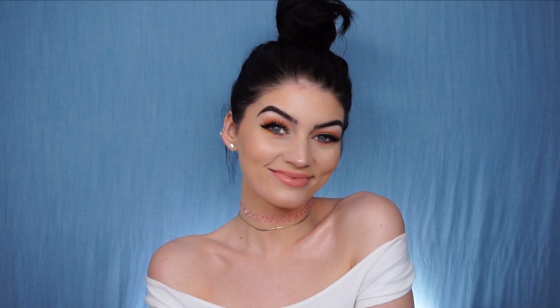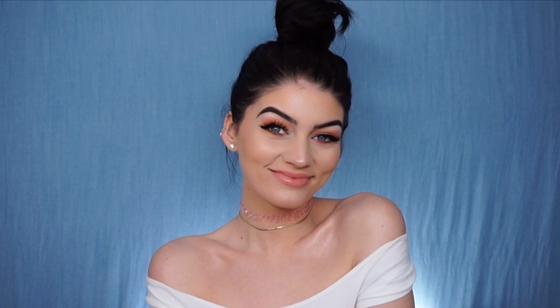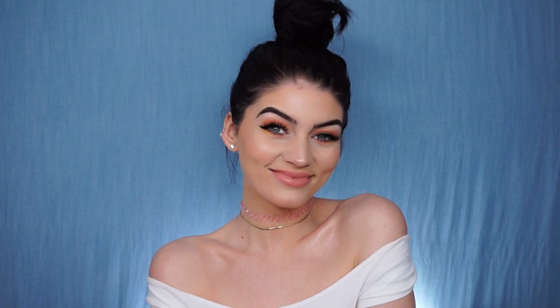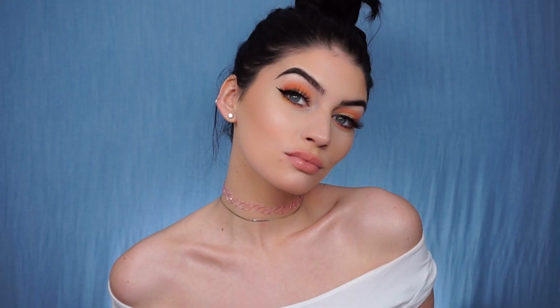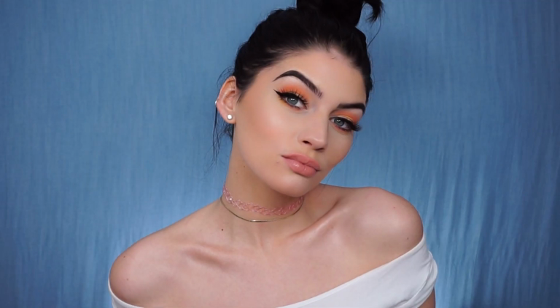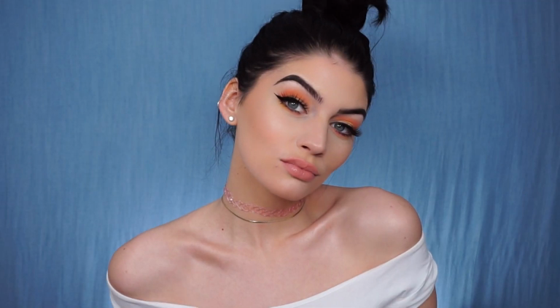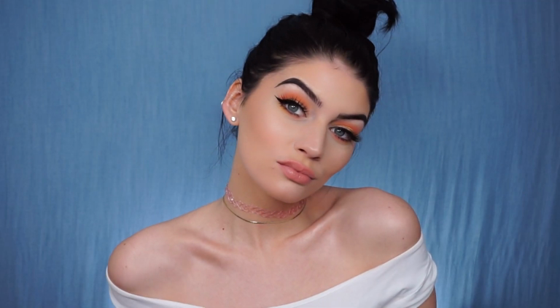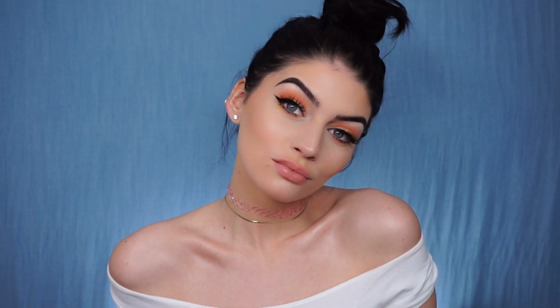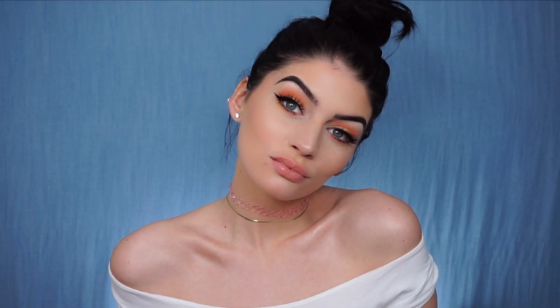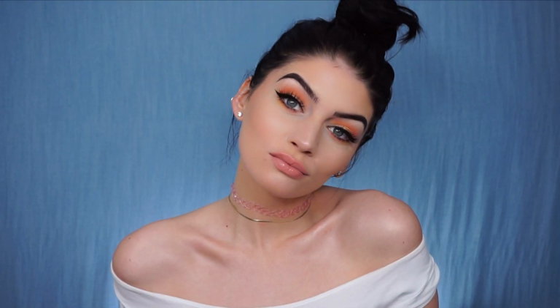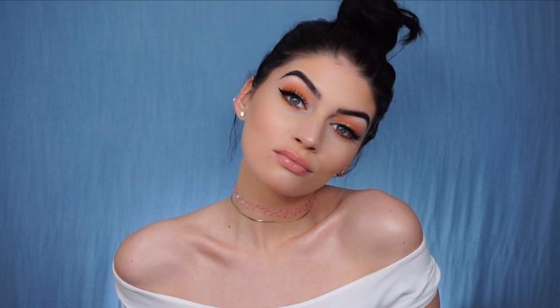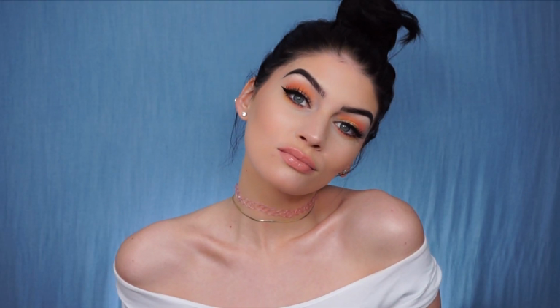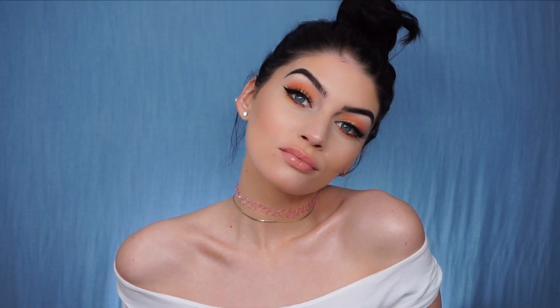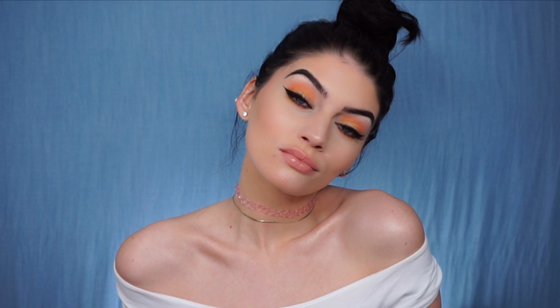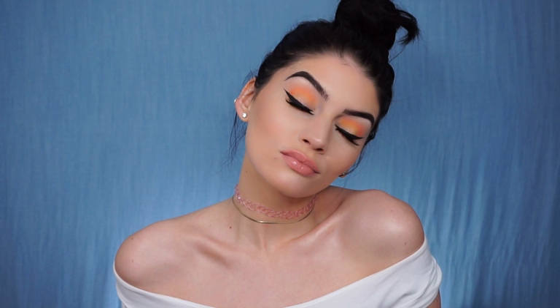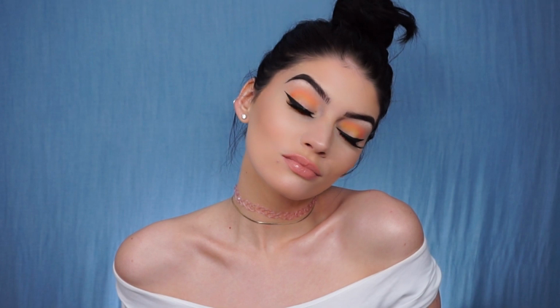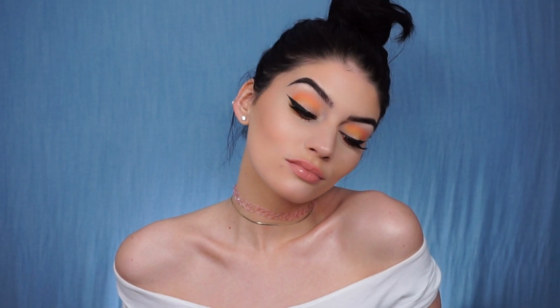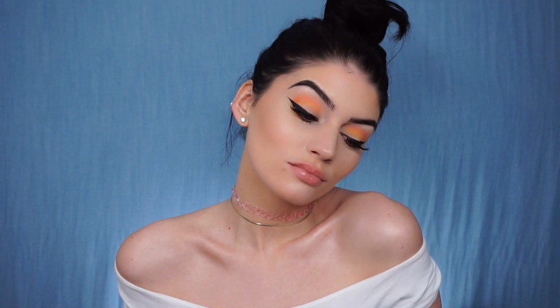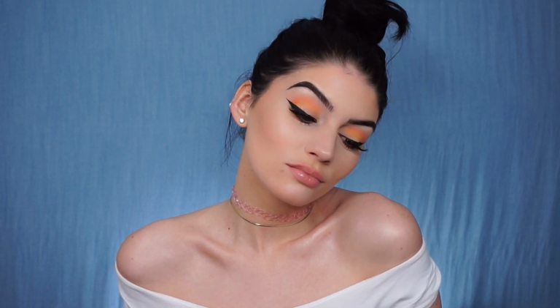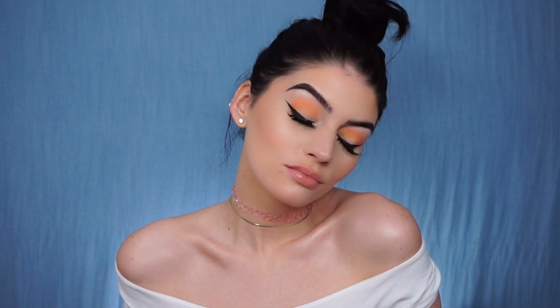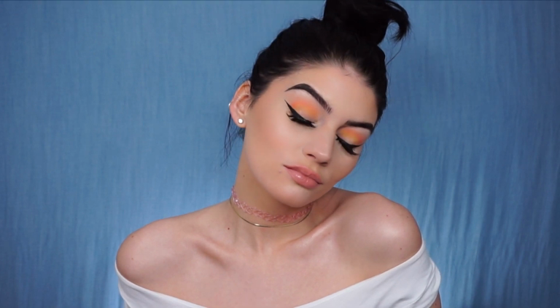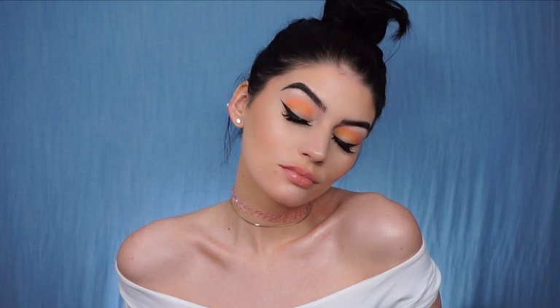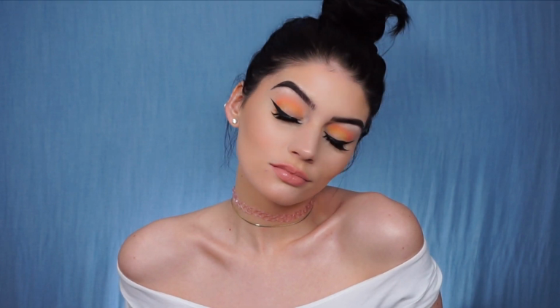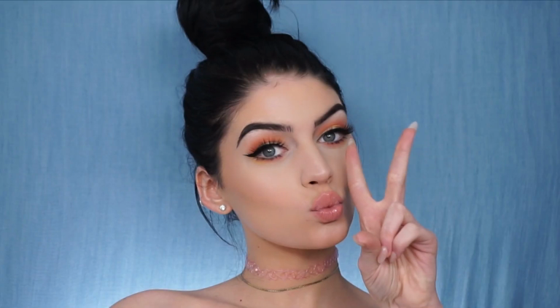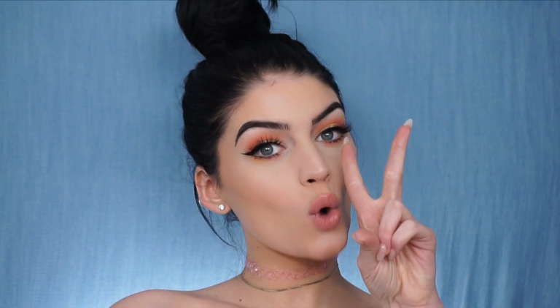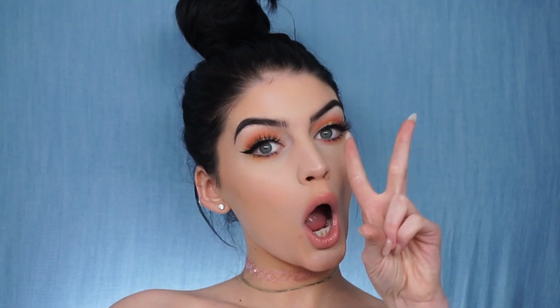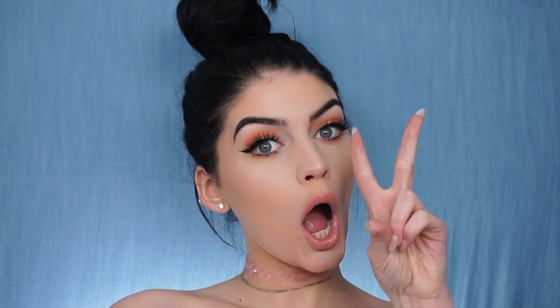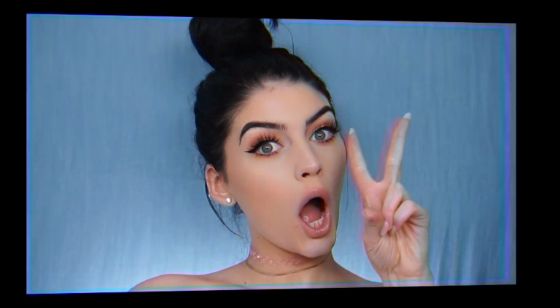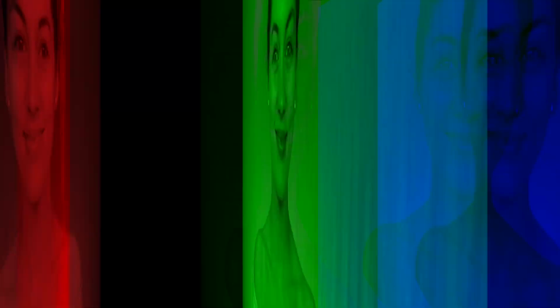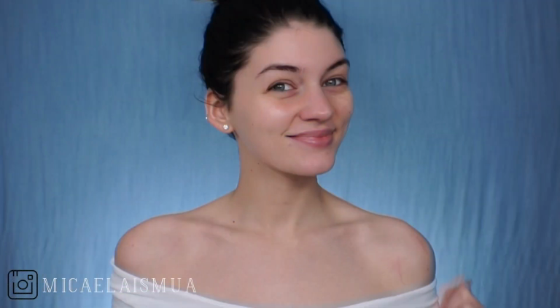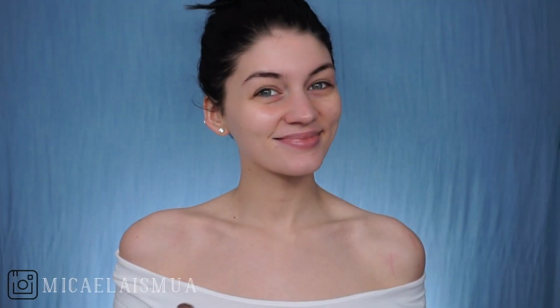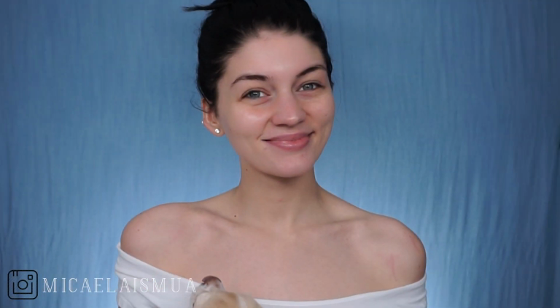Hey guys! Welcome back to my channel. Today I'm going to show you a tutorial using the Kat Von D Pastel Goth Palette.